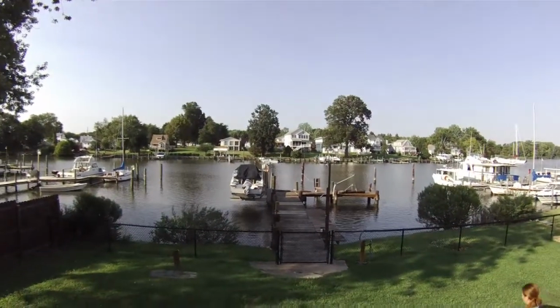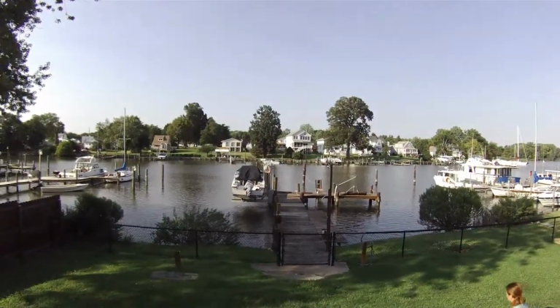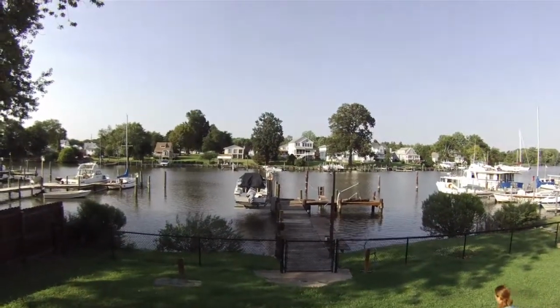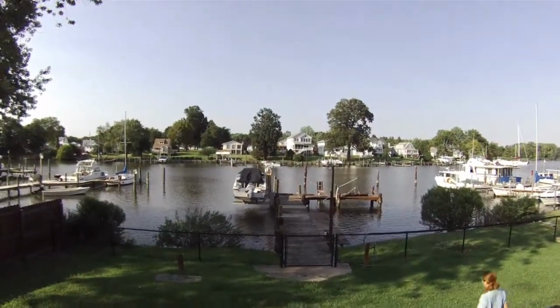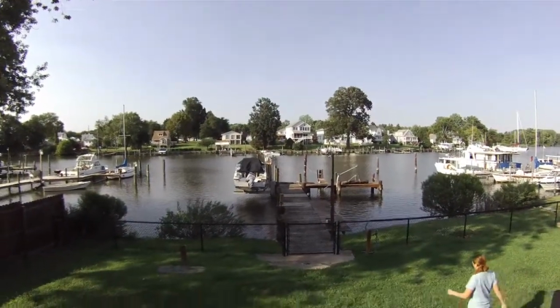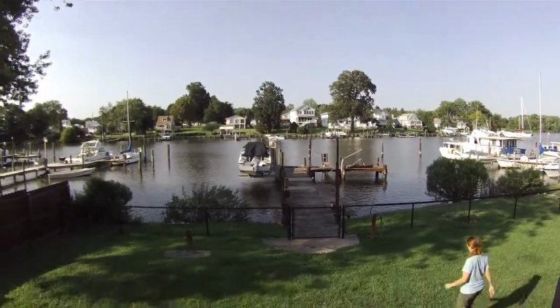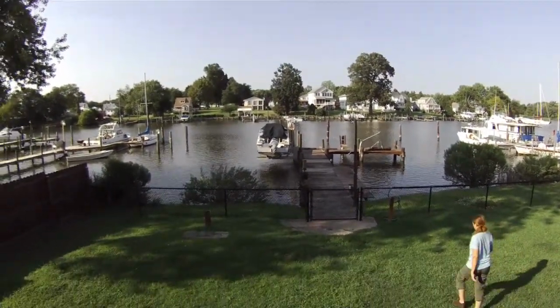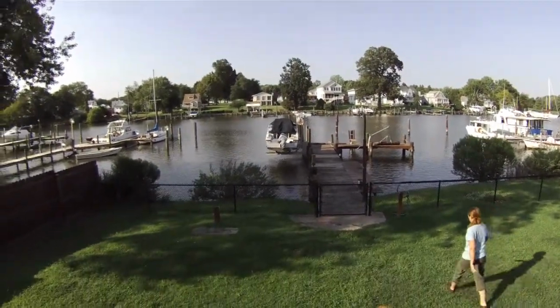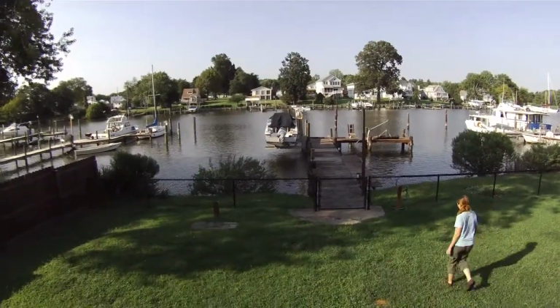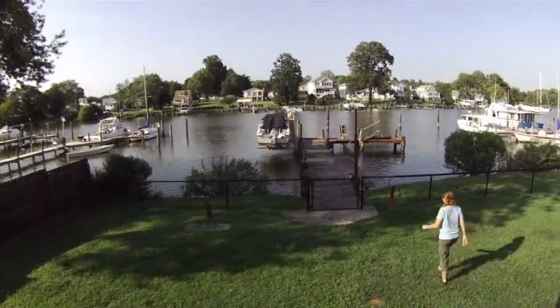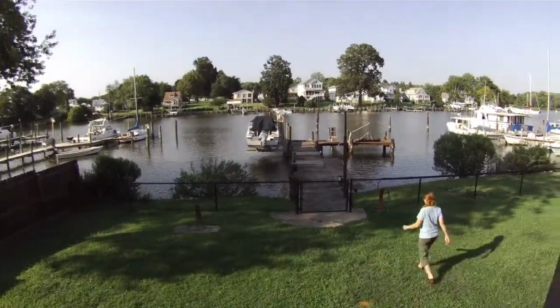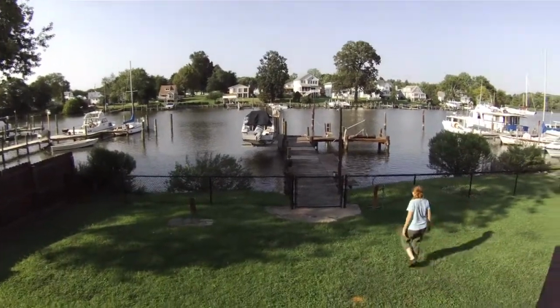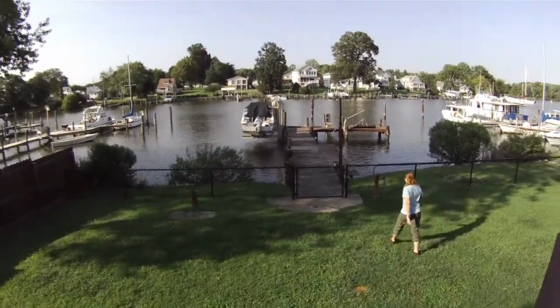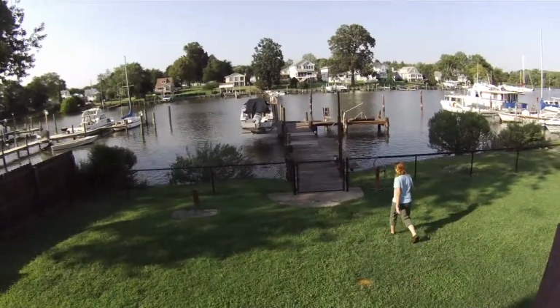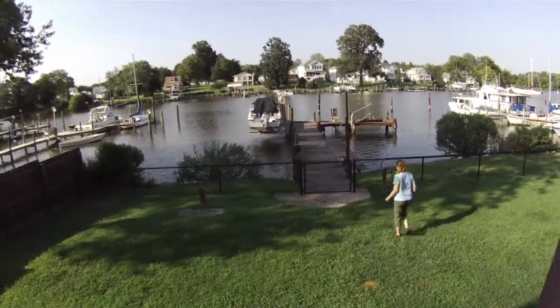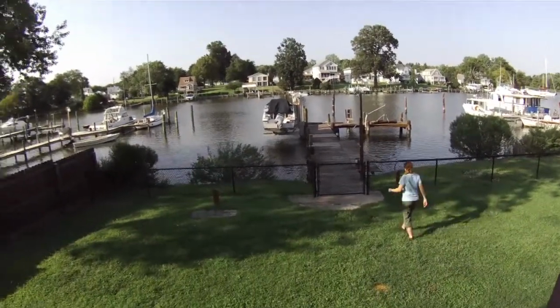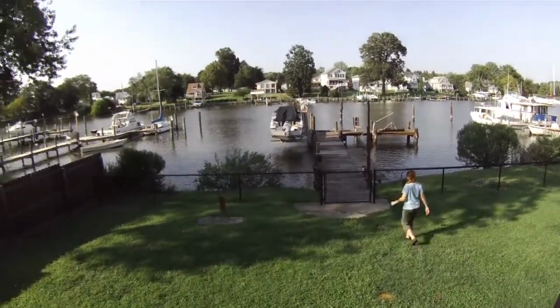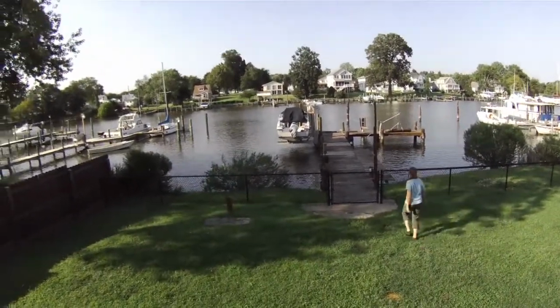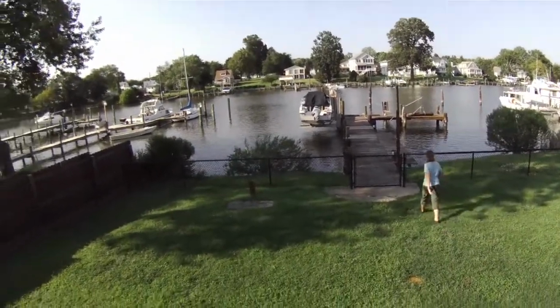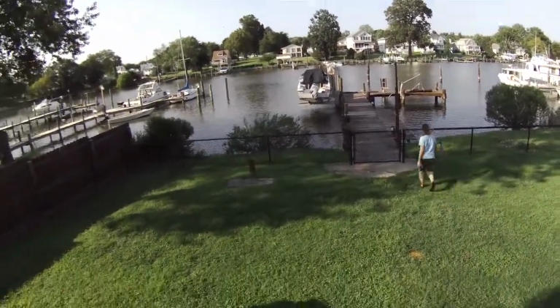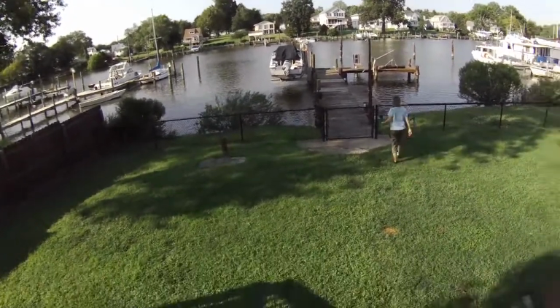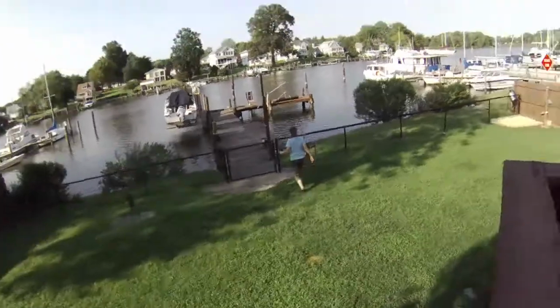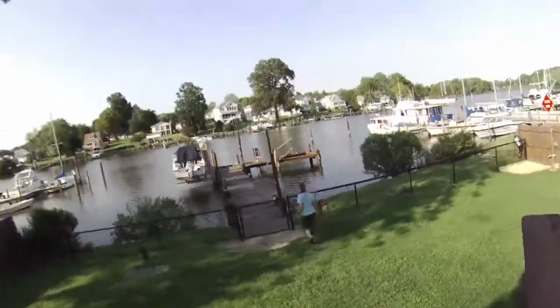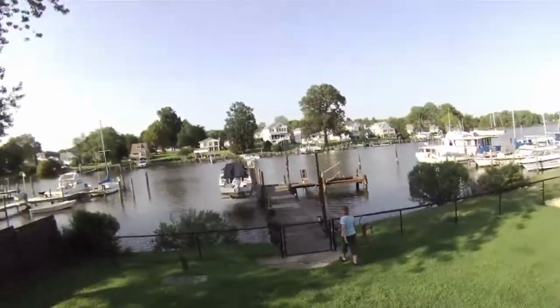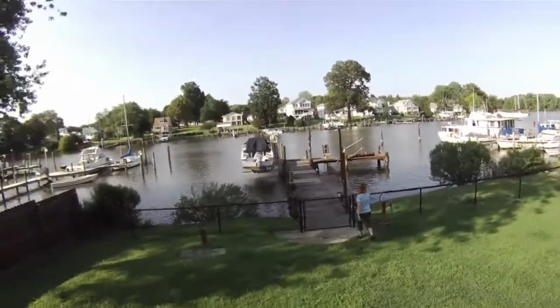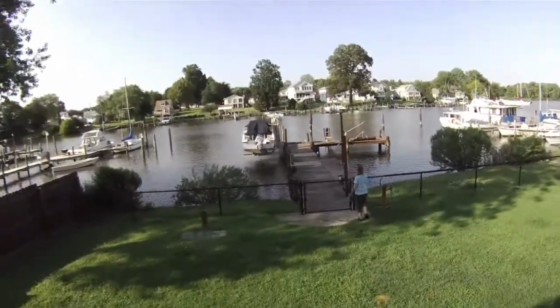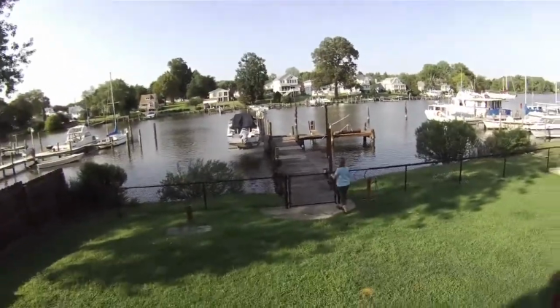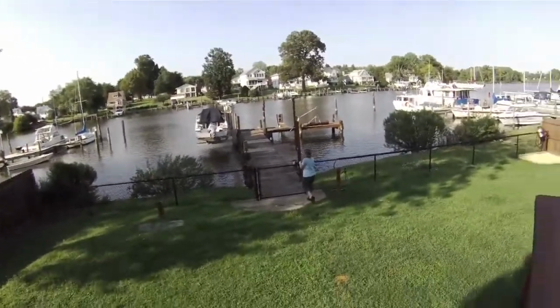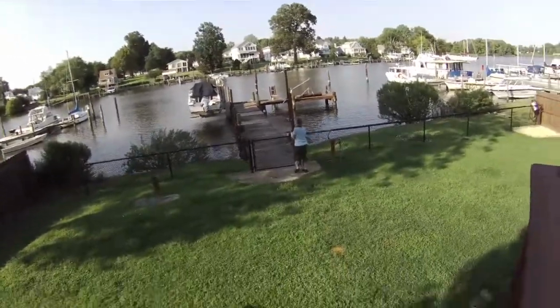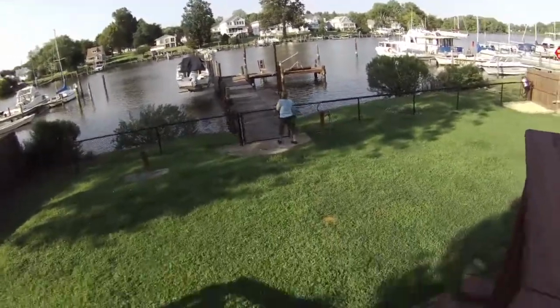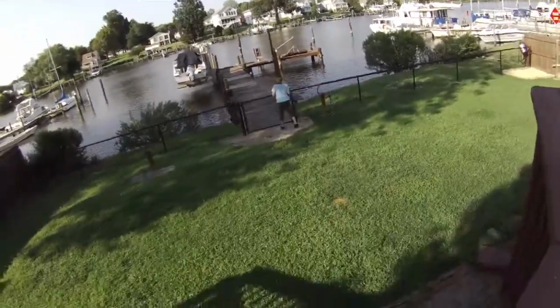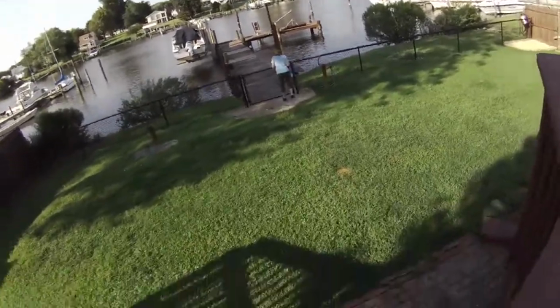Hey Danny, it's Keith. I'm doing a video of the boat for you. First I'm going to show you a couple of things I've been keeping in the house.